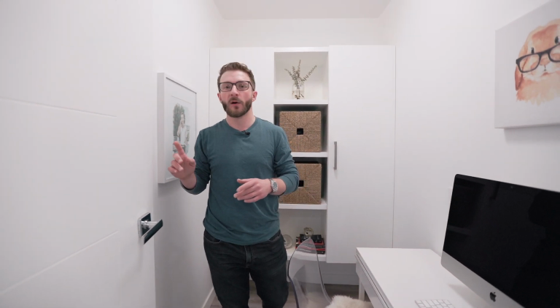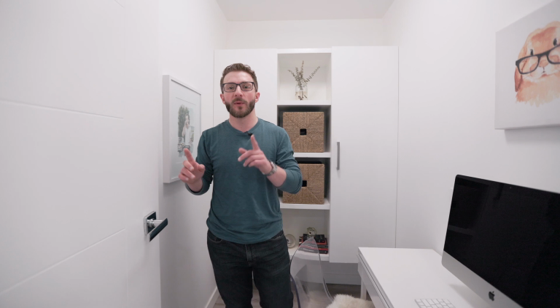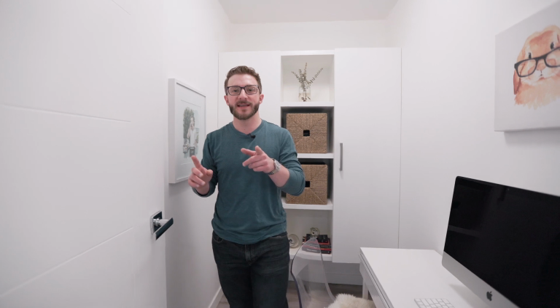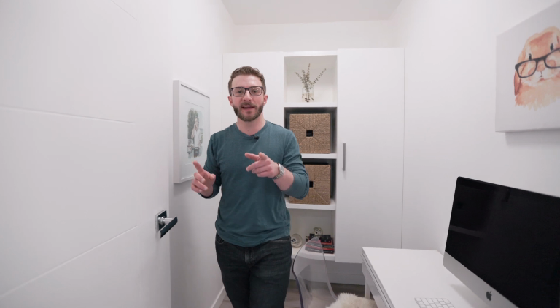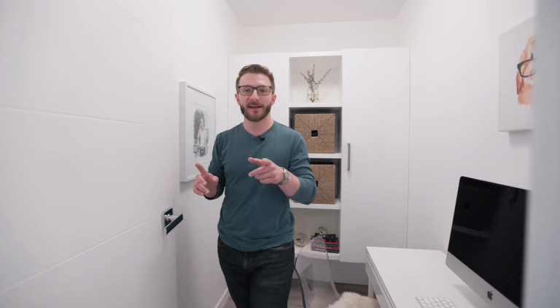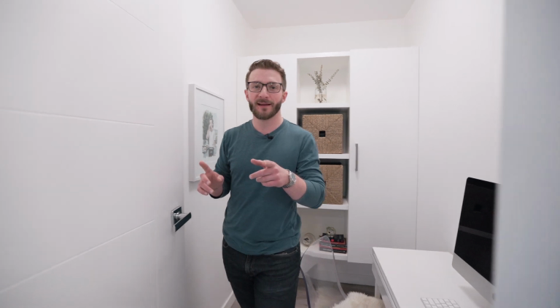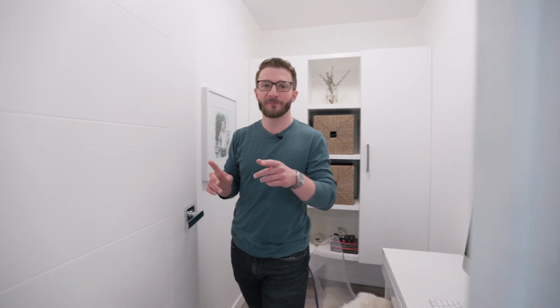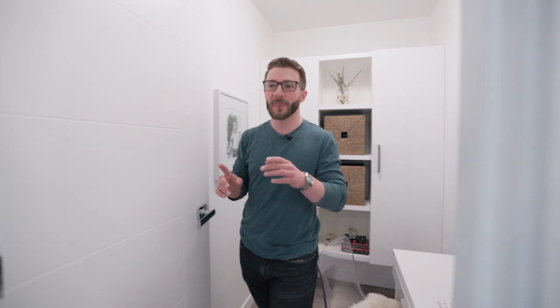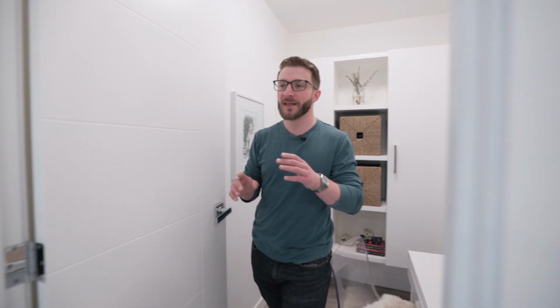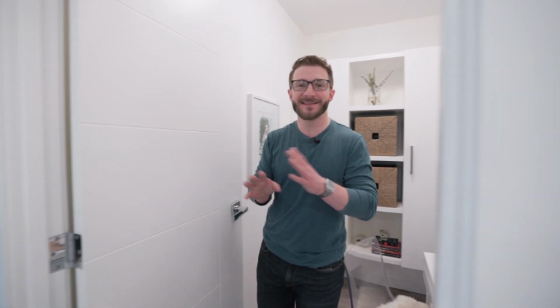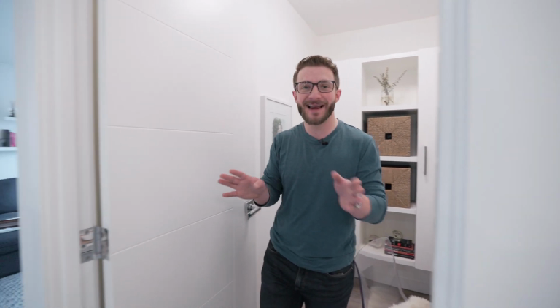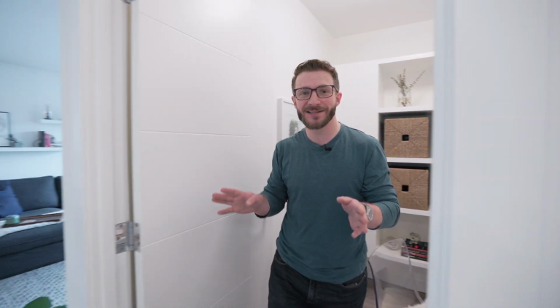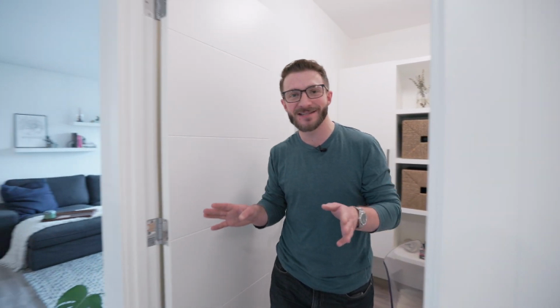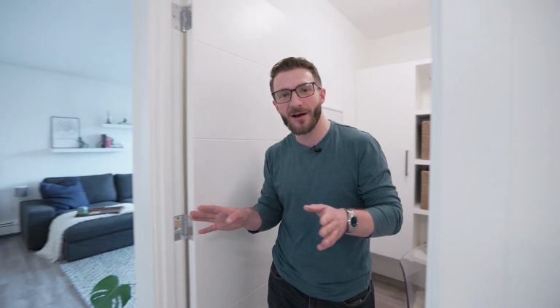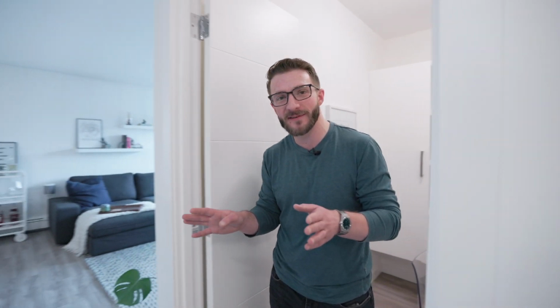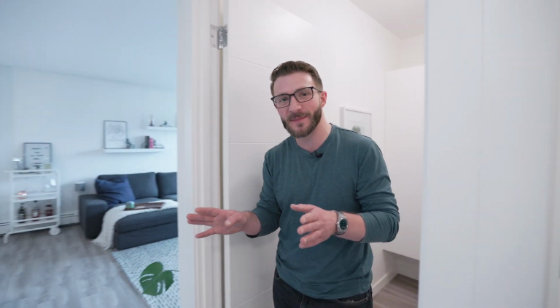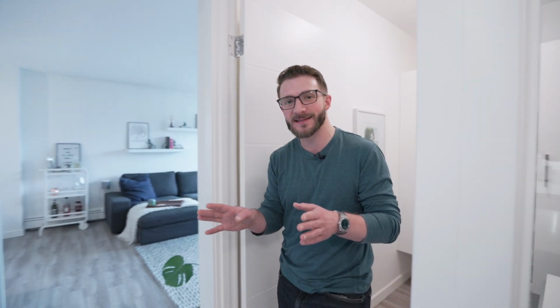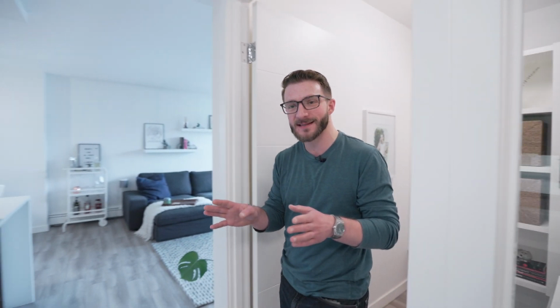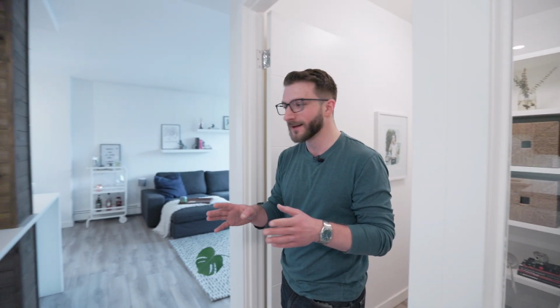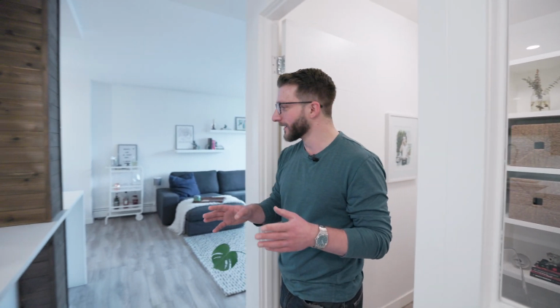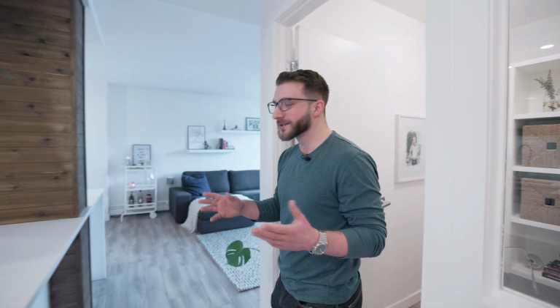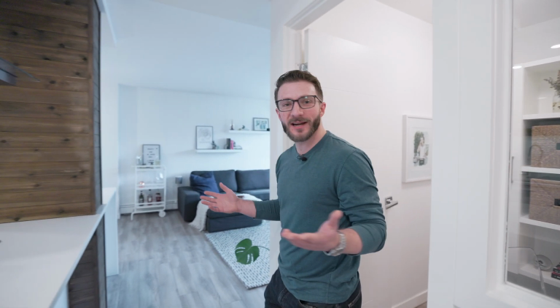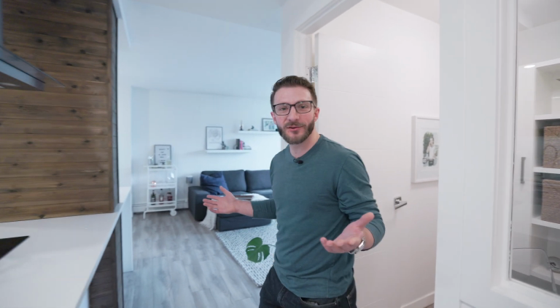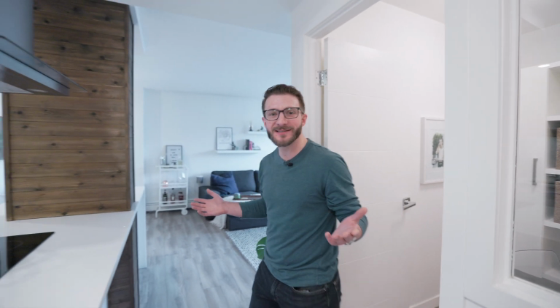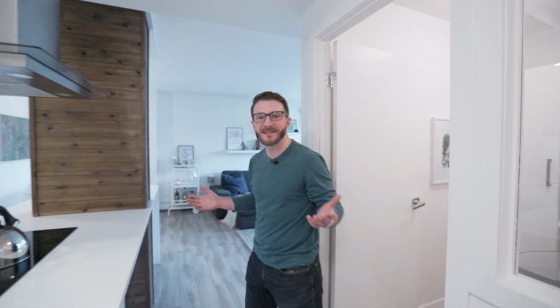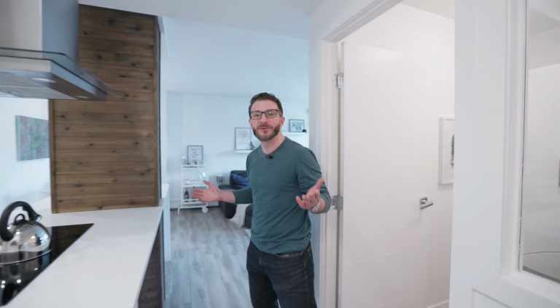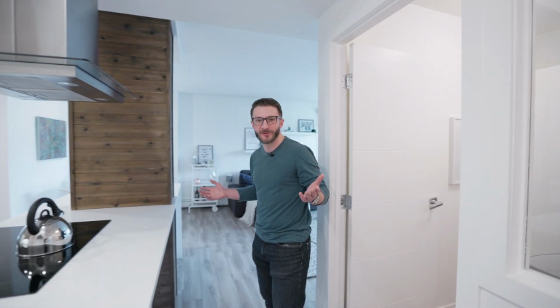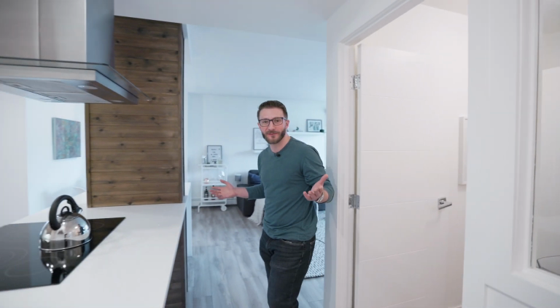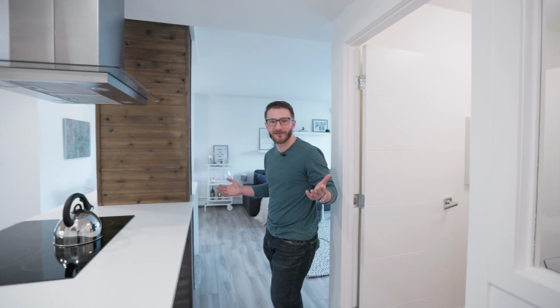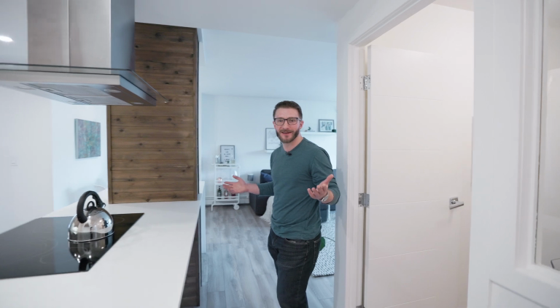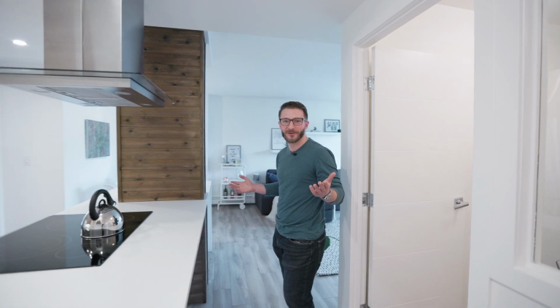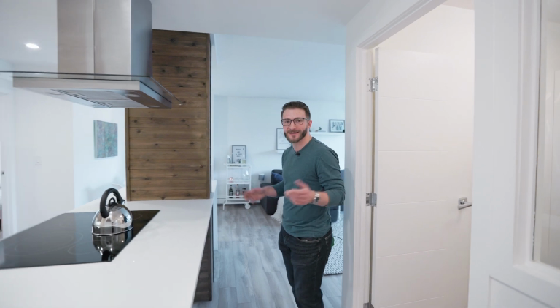Wait a second — this is actually just the office space. Let's check out the rest of this beautifully renovated unit.